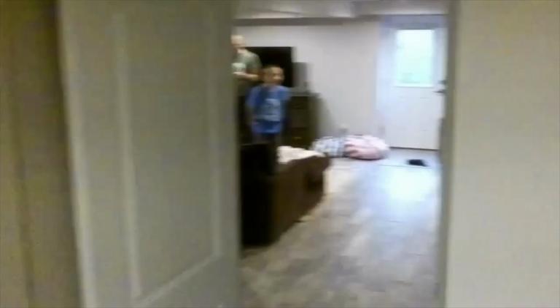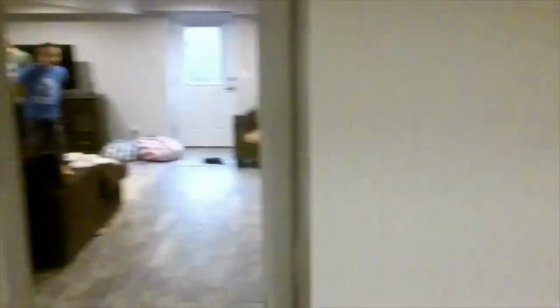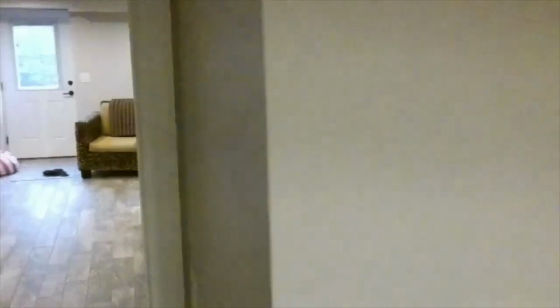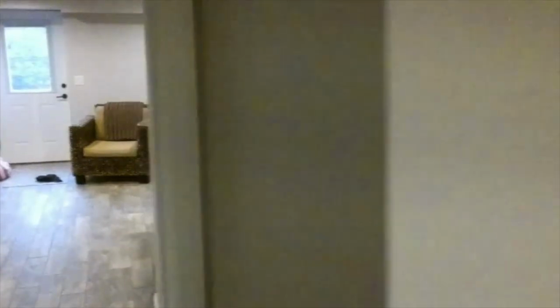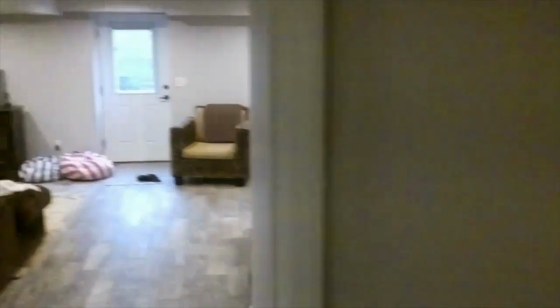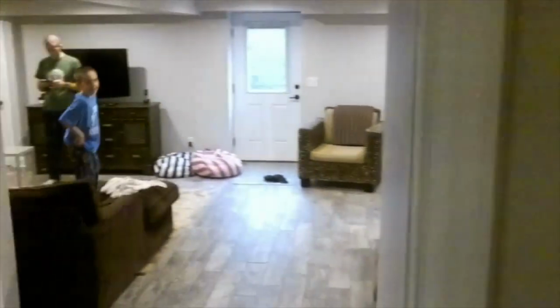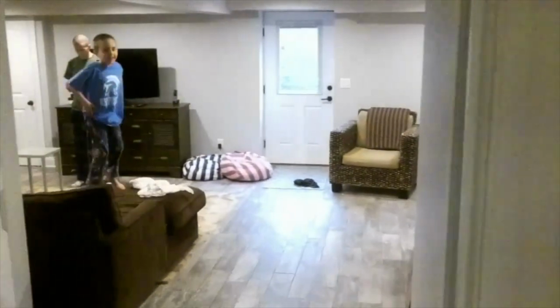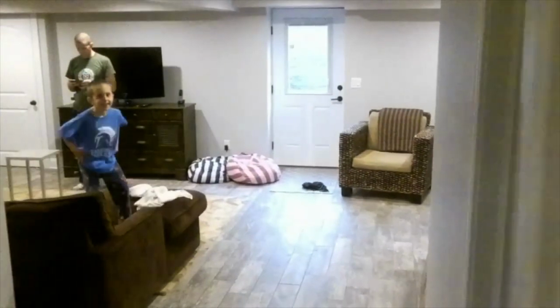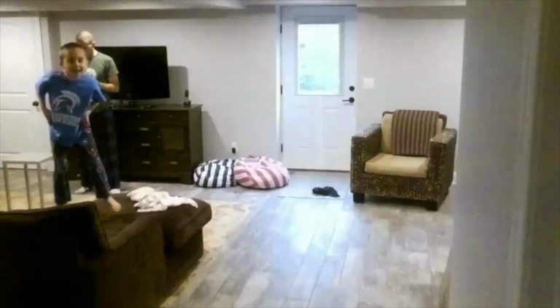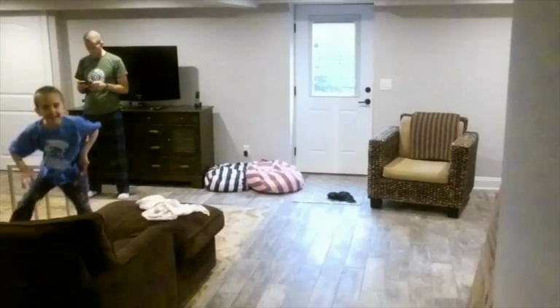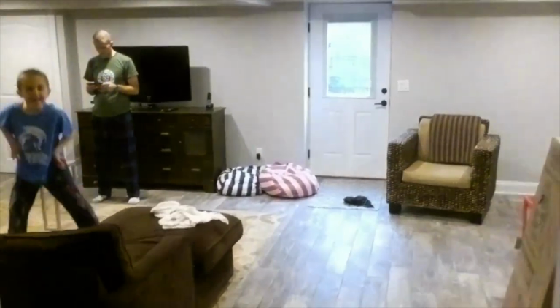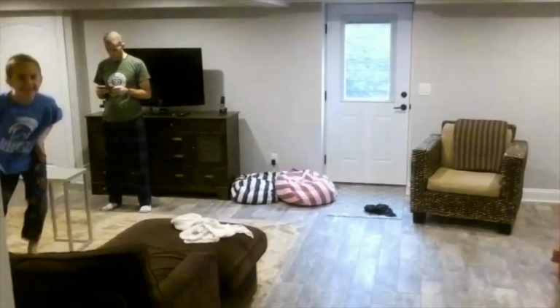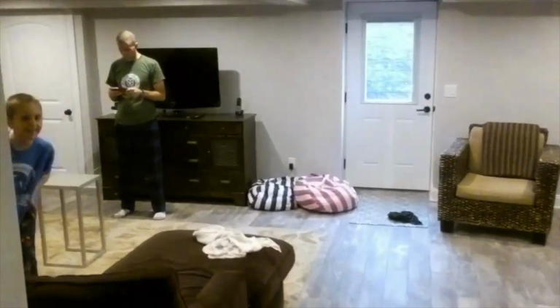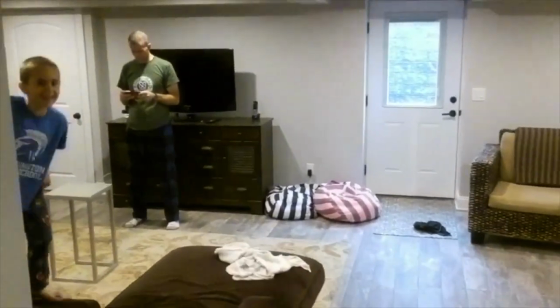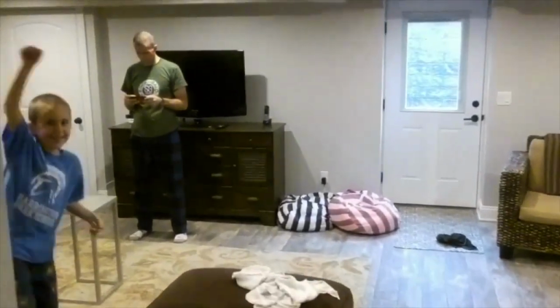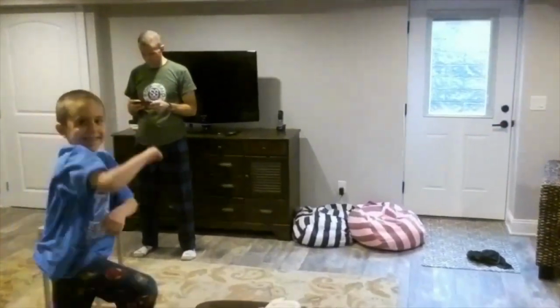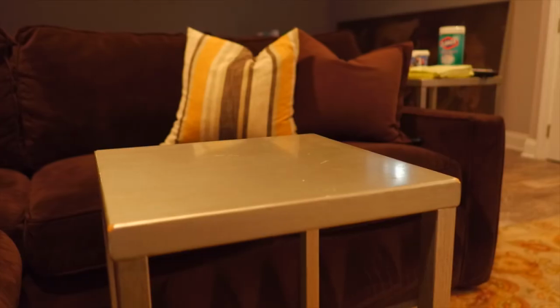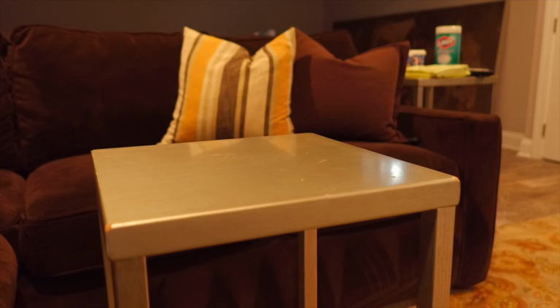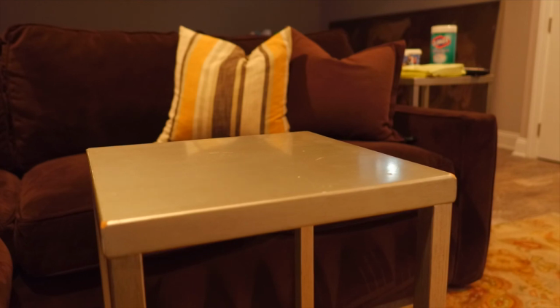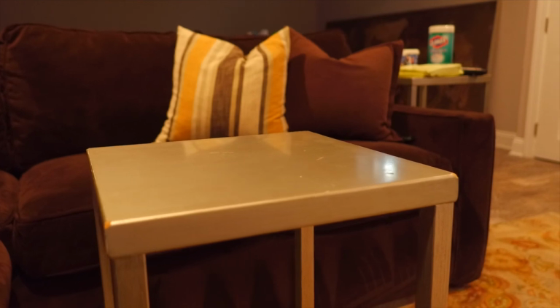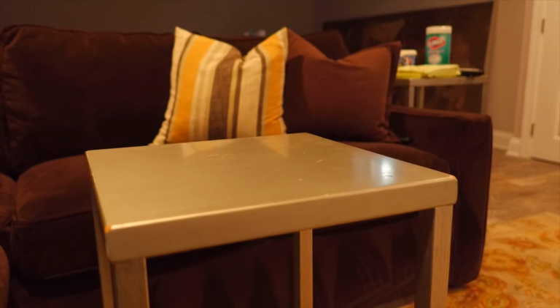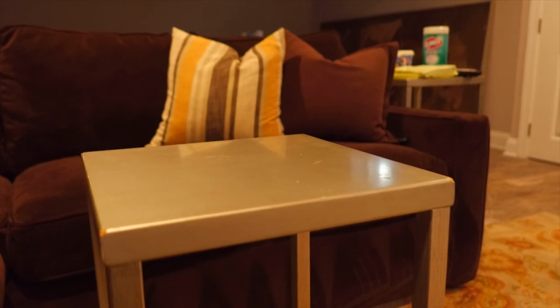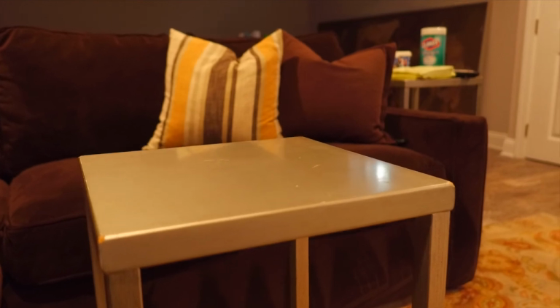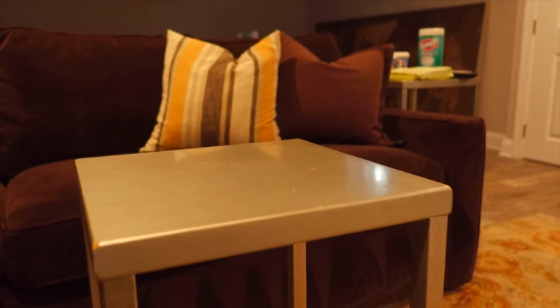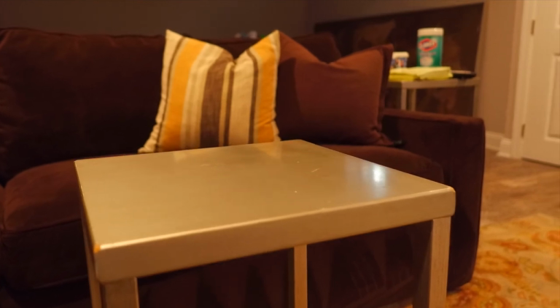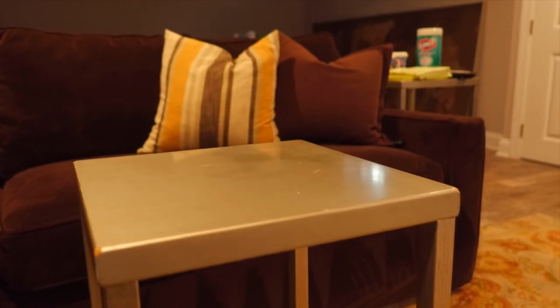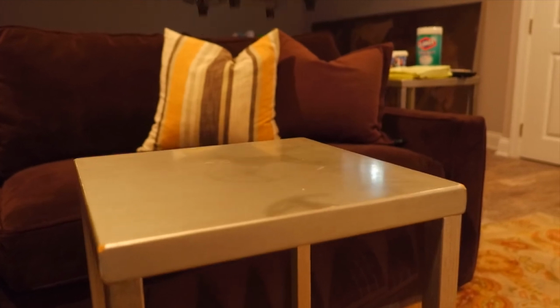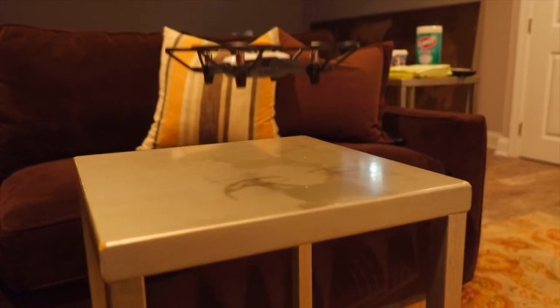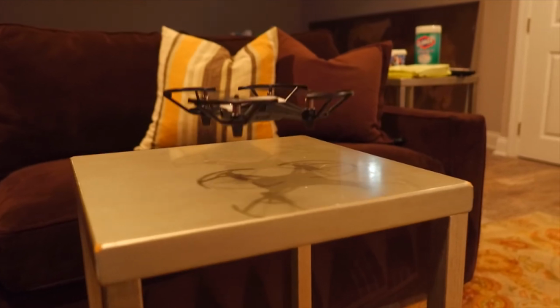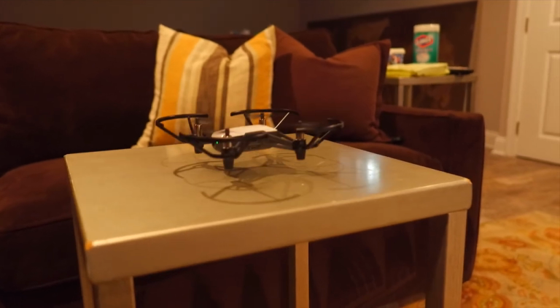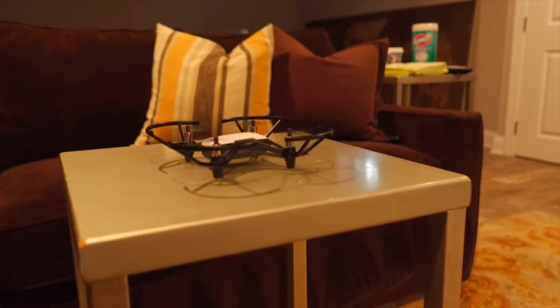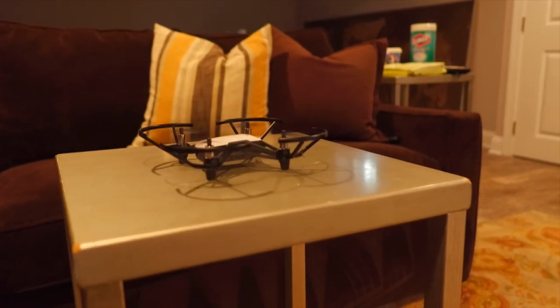I don't have a controller, so I'm just flying from the iPad. But really great drone, and I definitely recommend it.